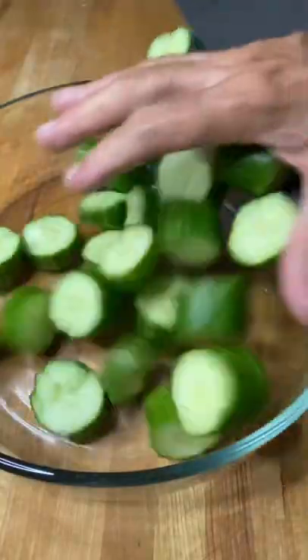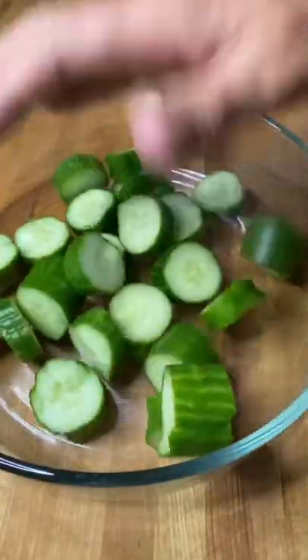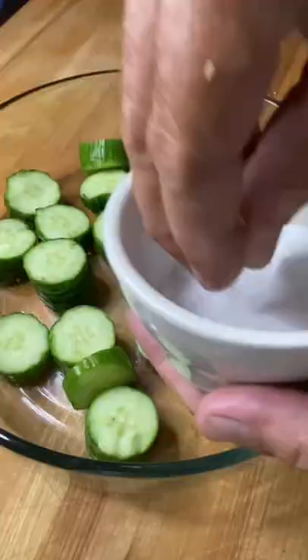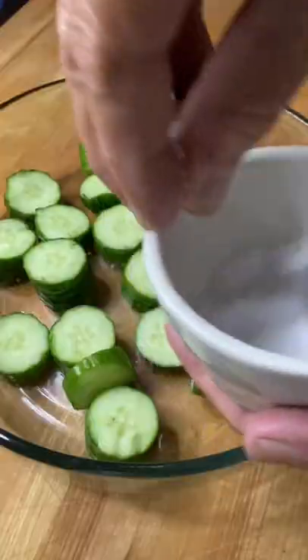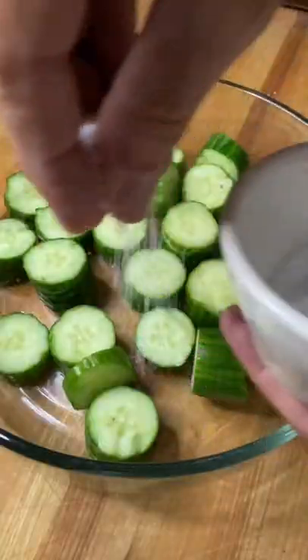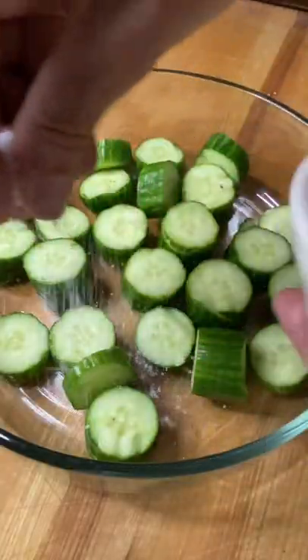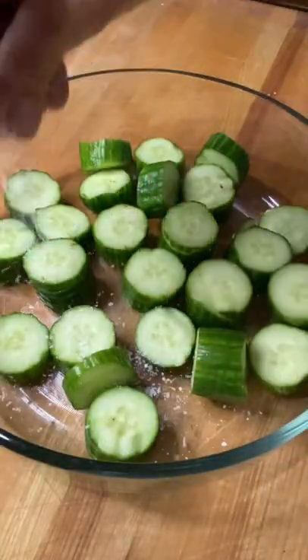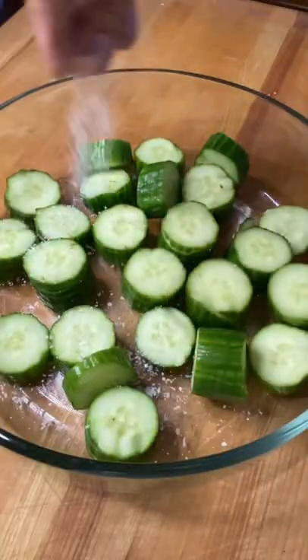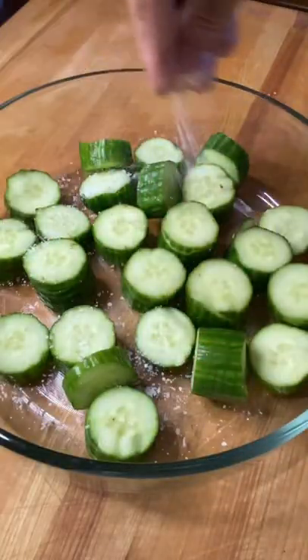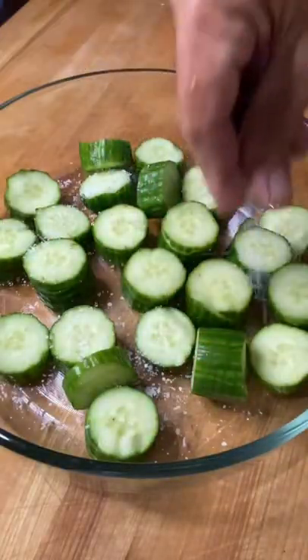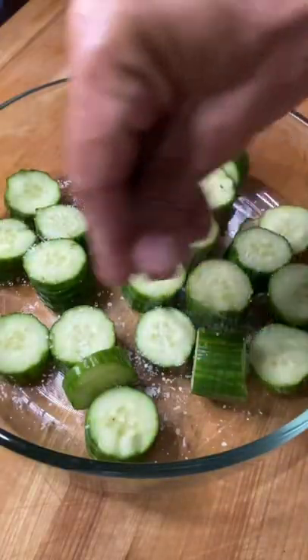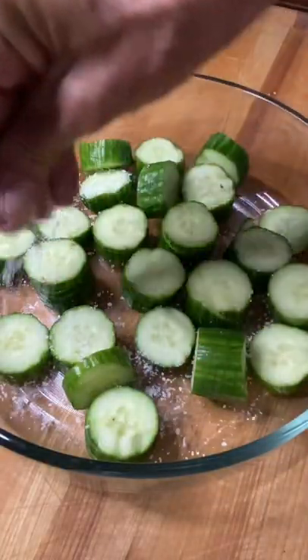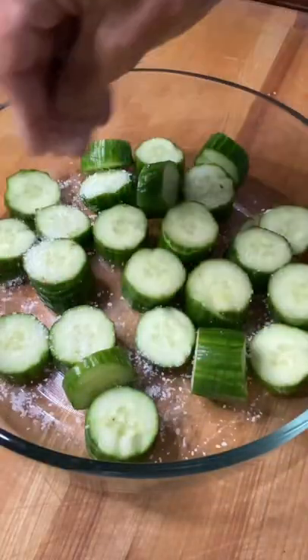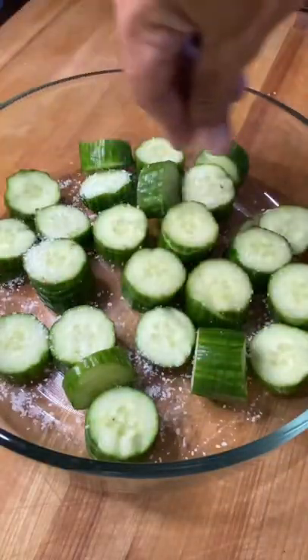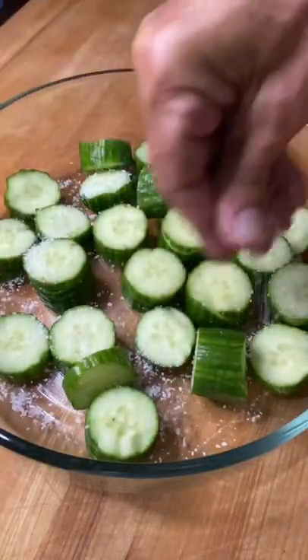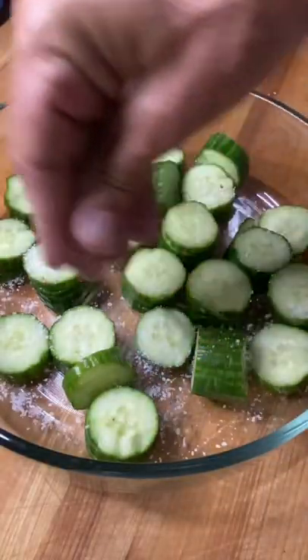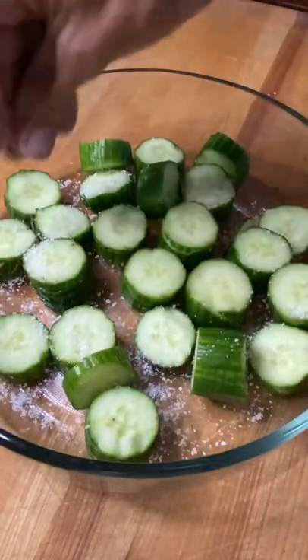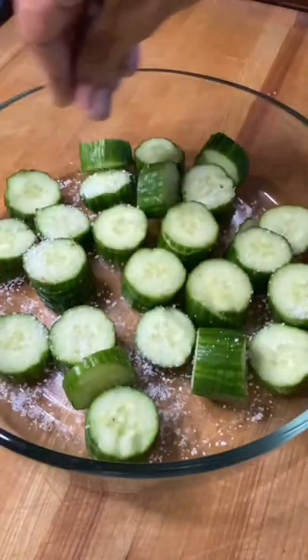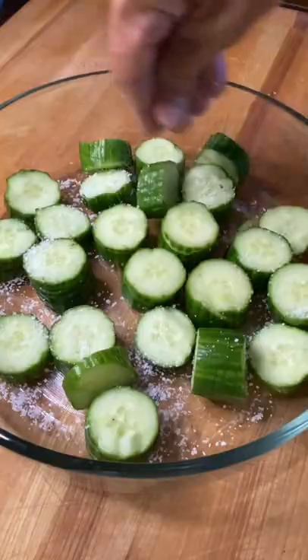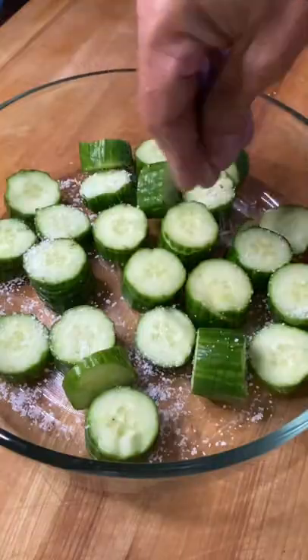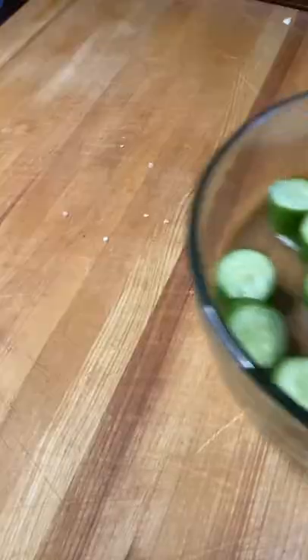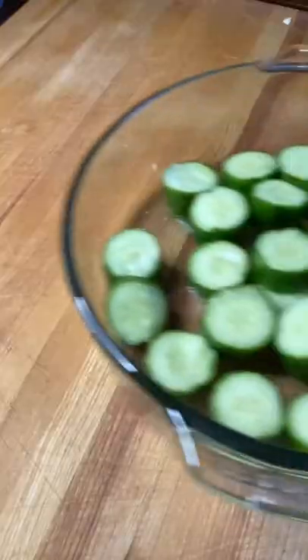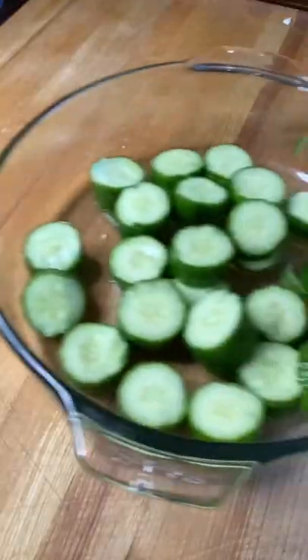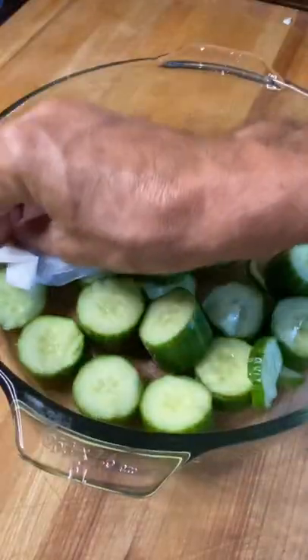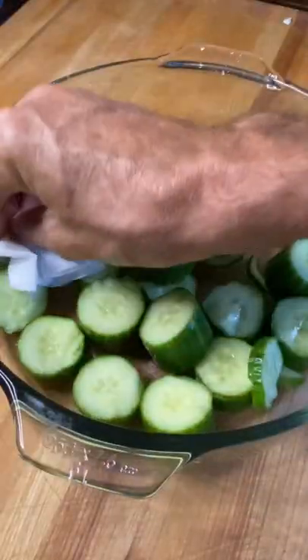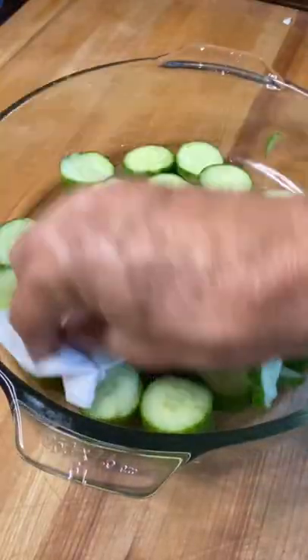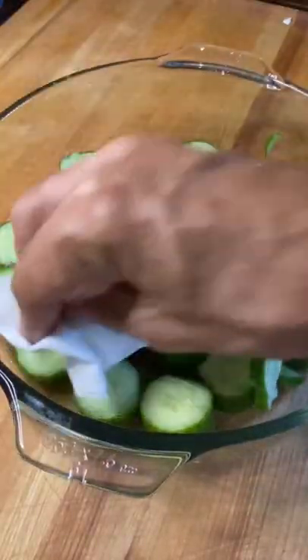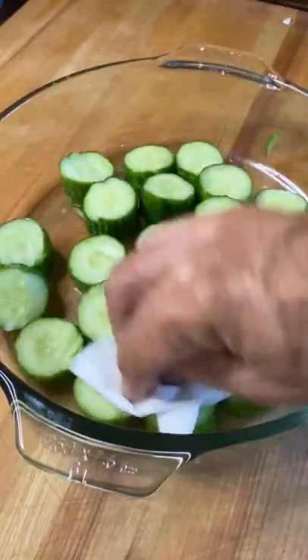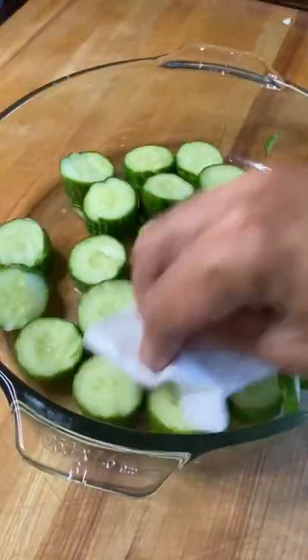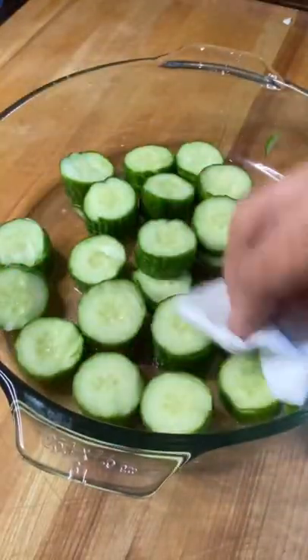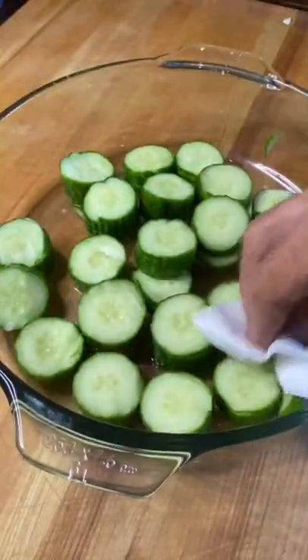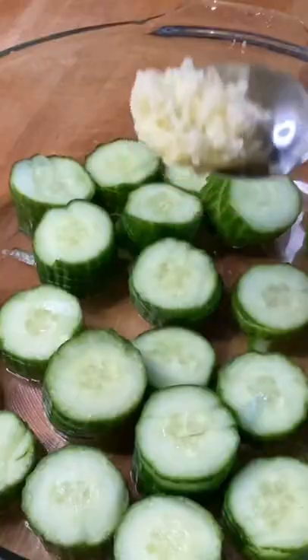We're going to hit it with some kosher salt. That's going to draw out the moisture. 15 minutes, then rinse them and pat them dry.